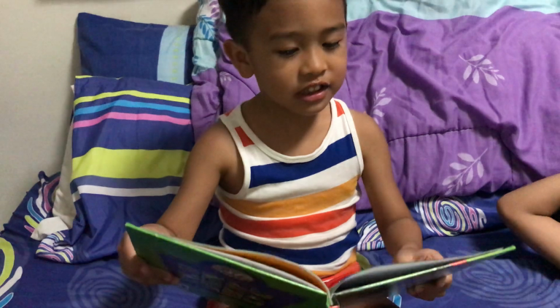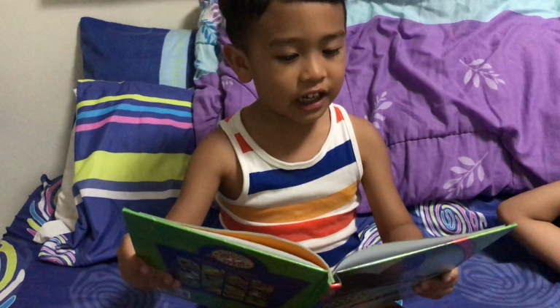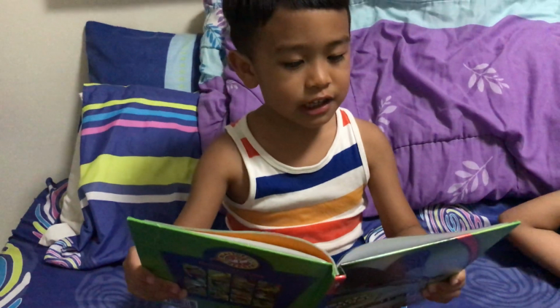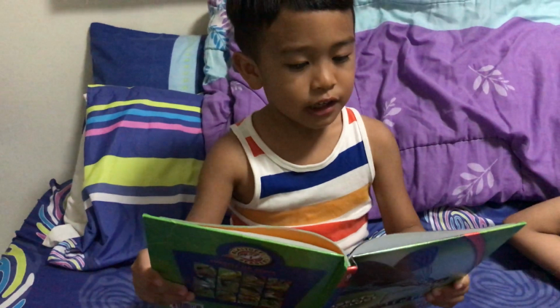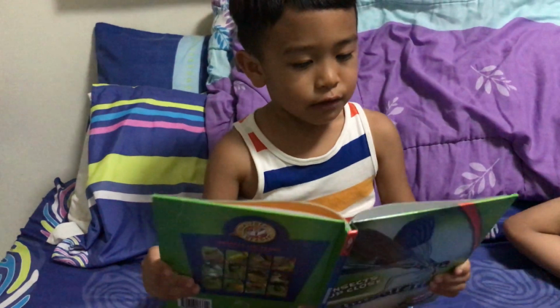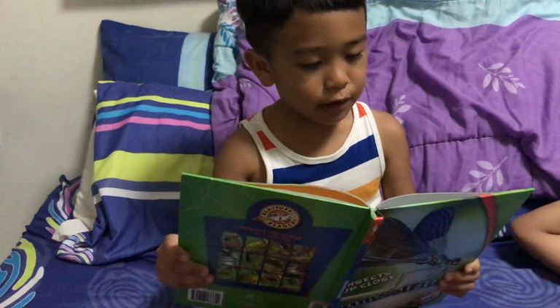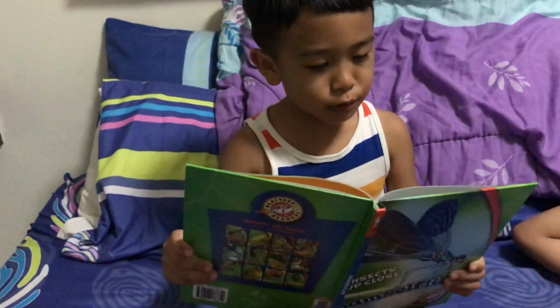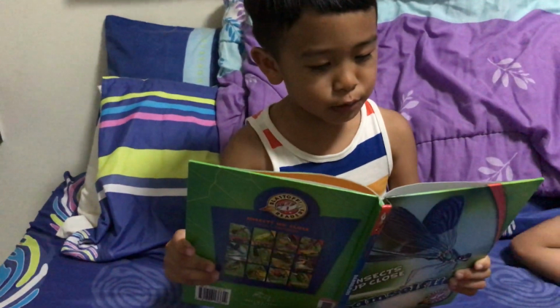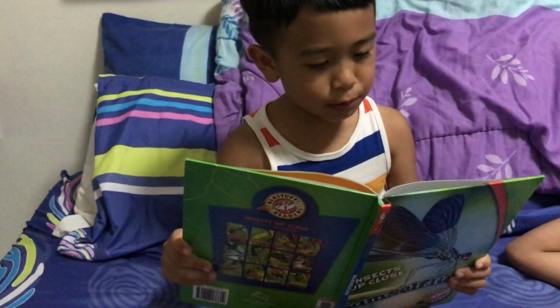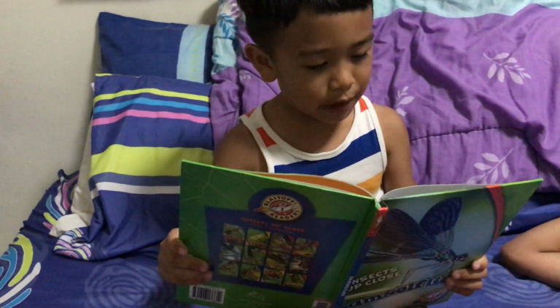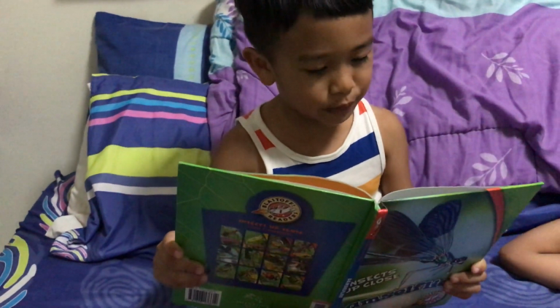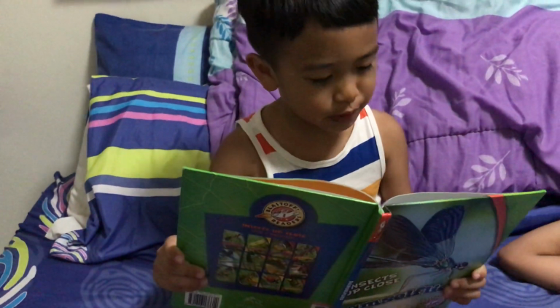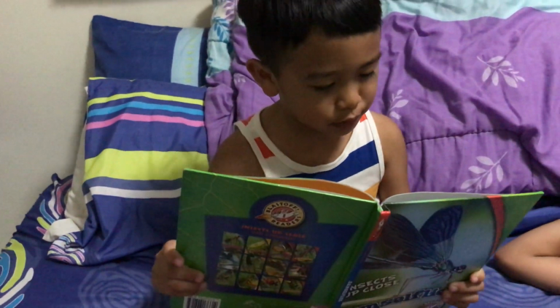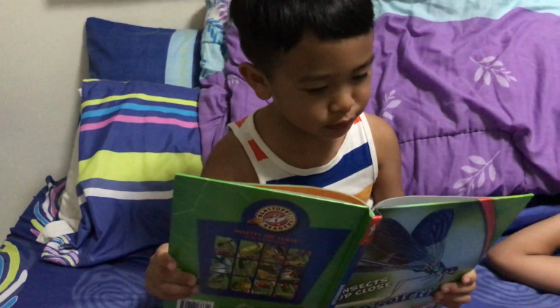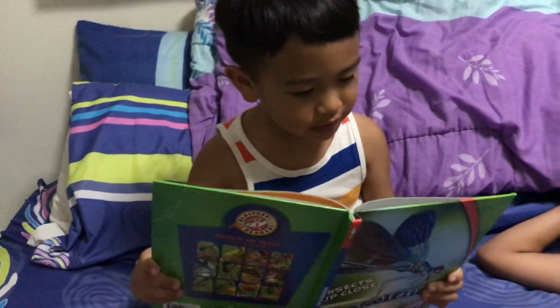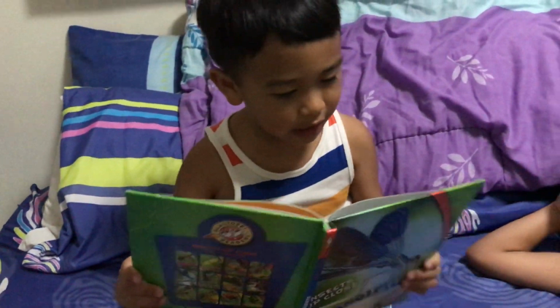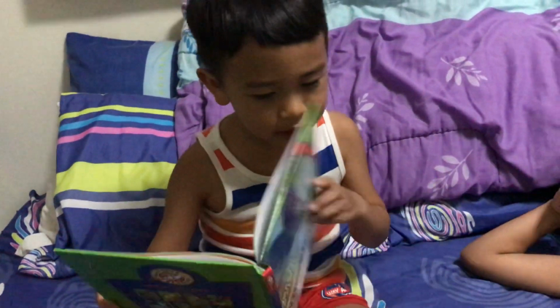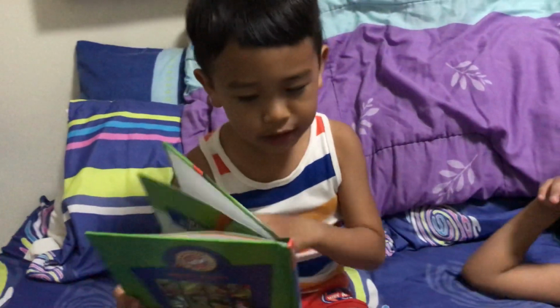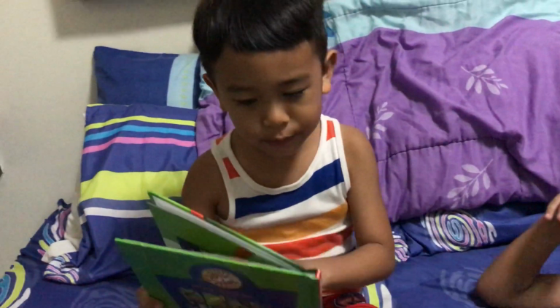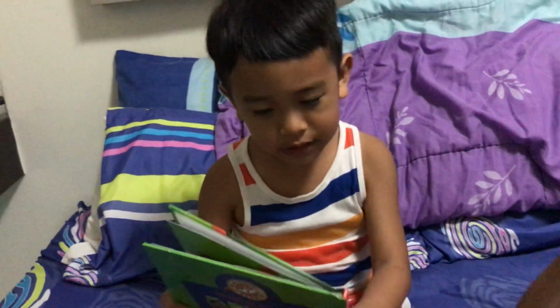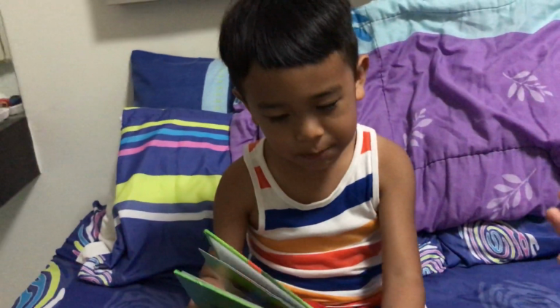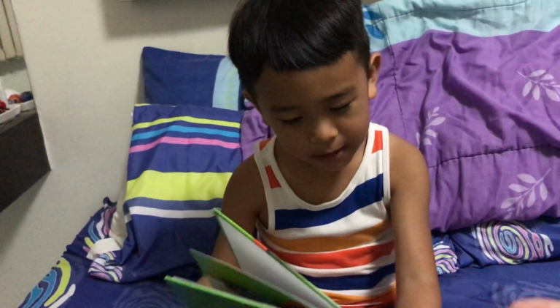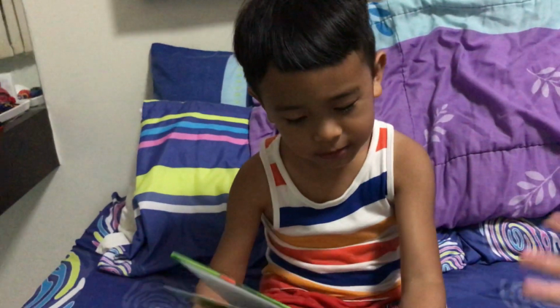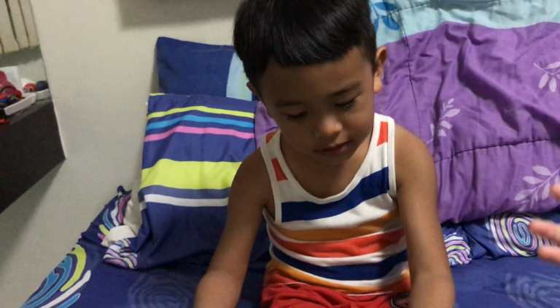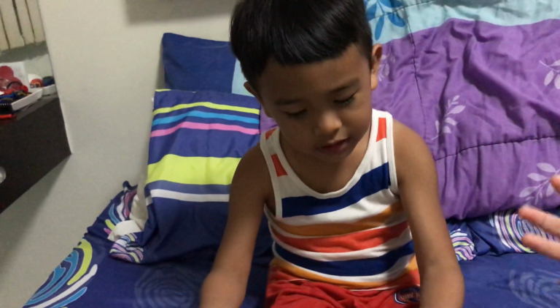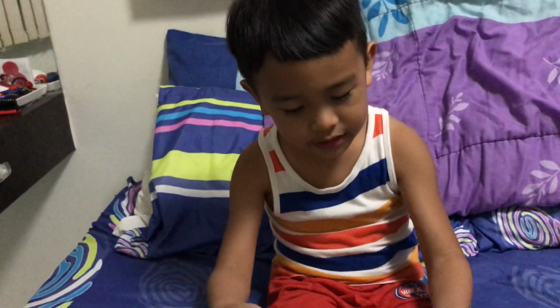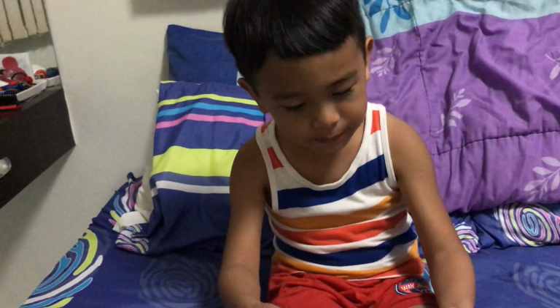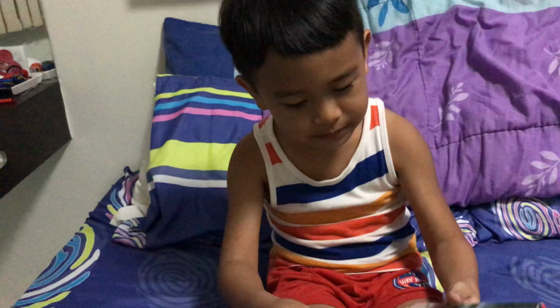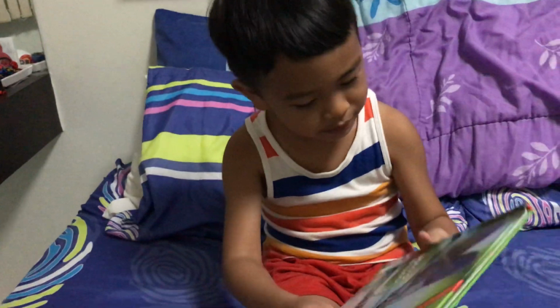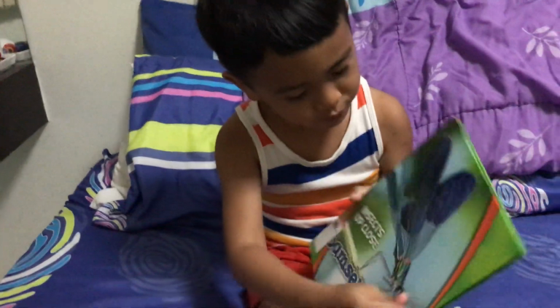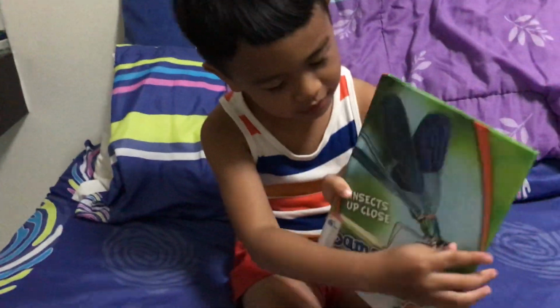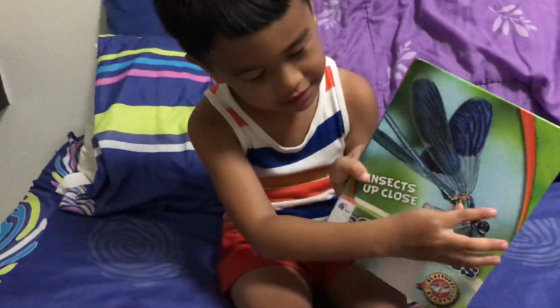Hello guys, welcome to my video. Today I'm reading about damselflies.